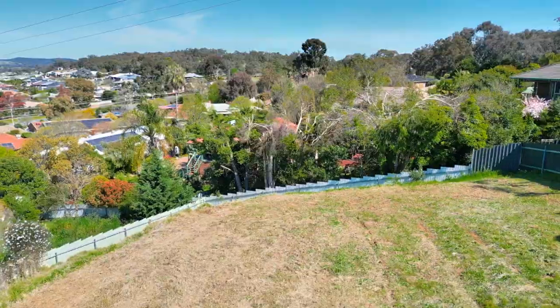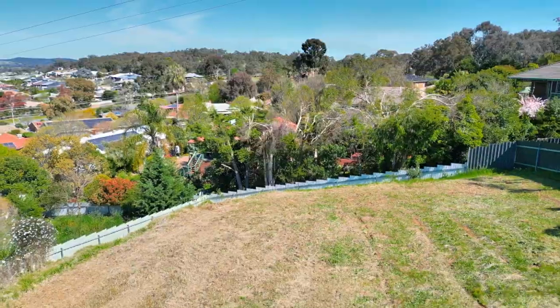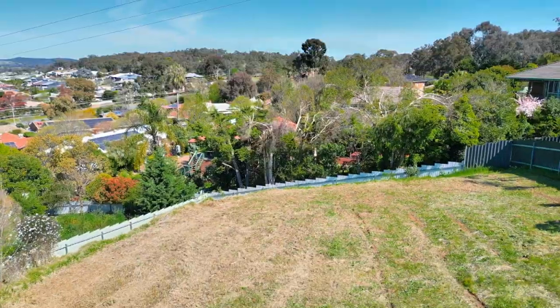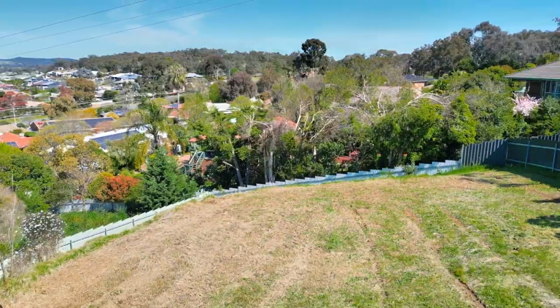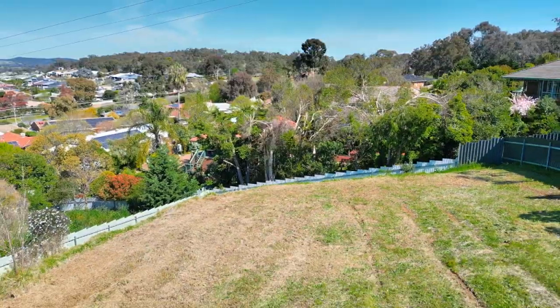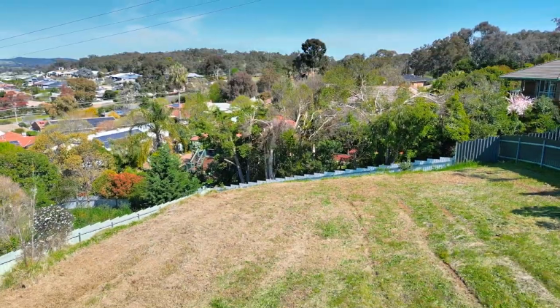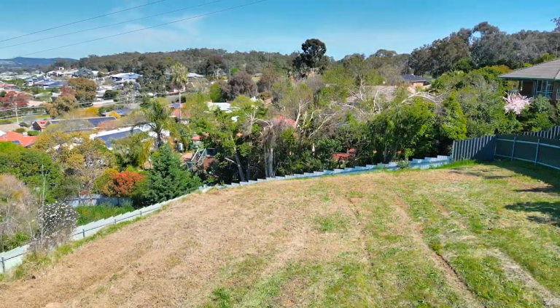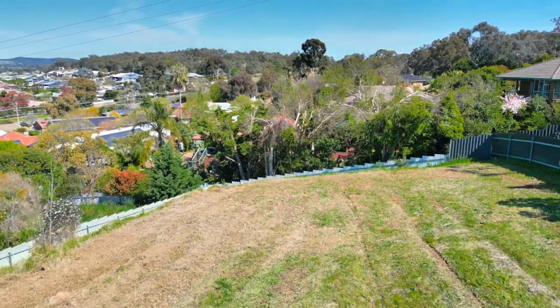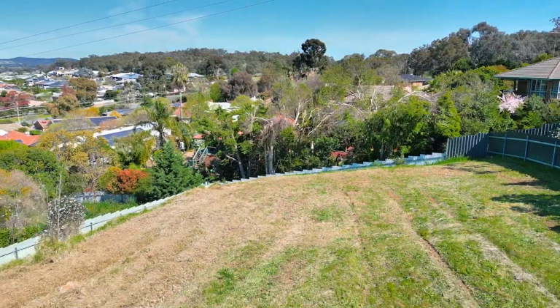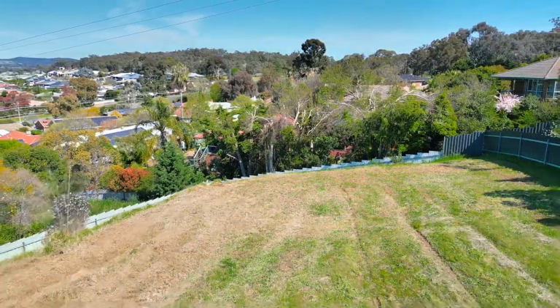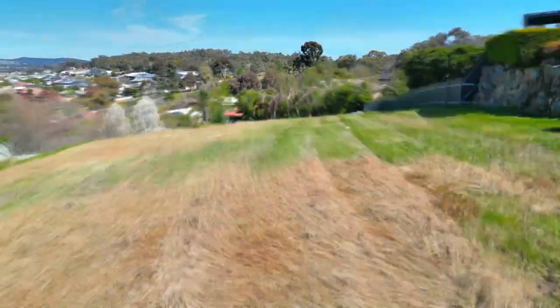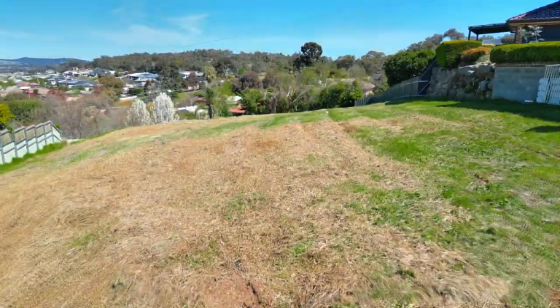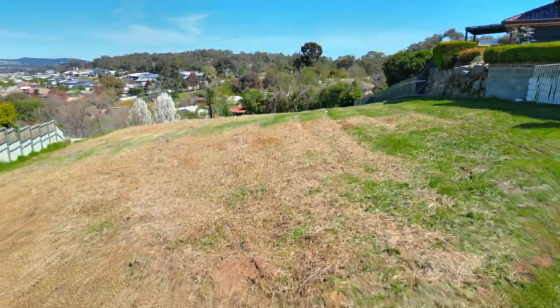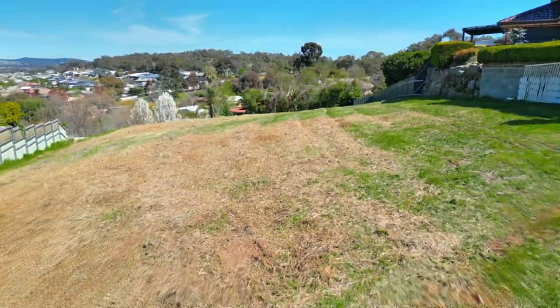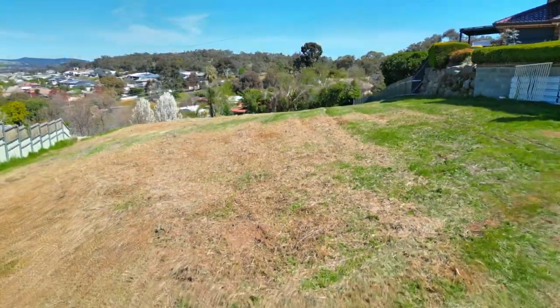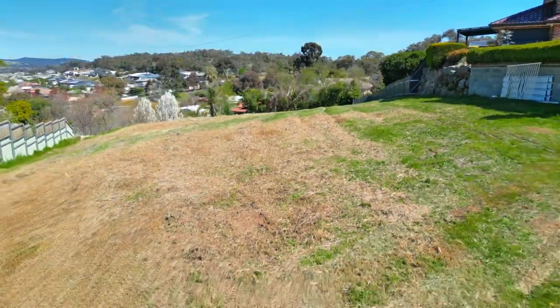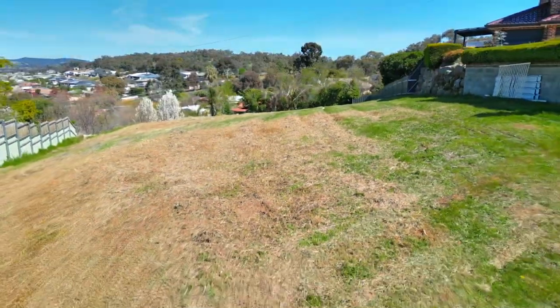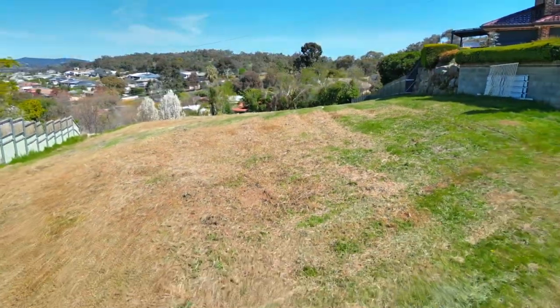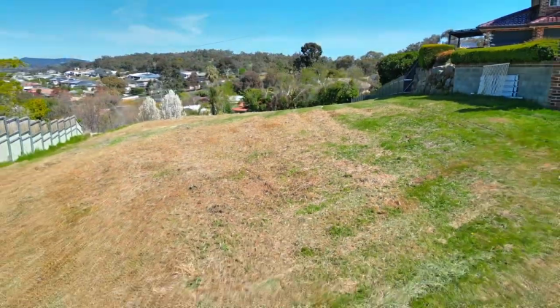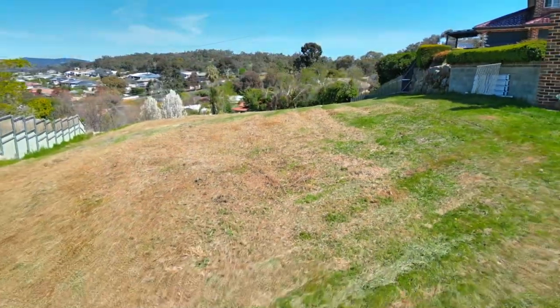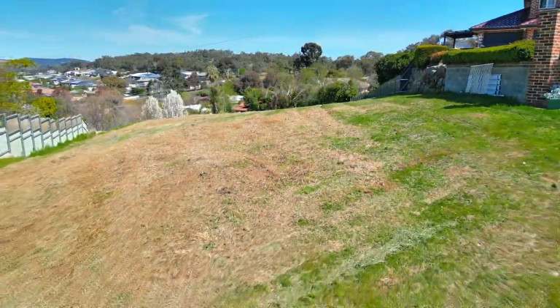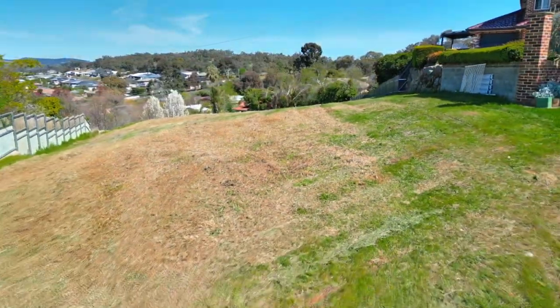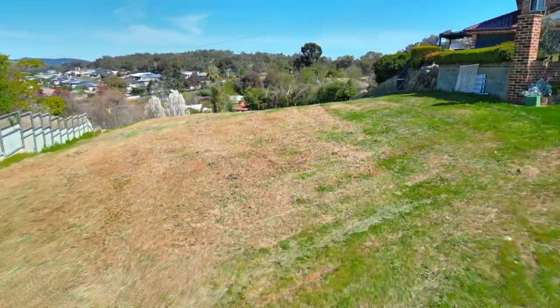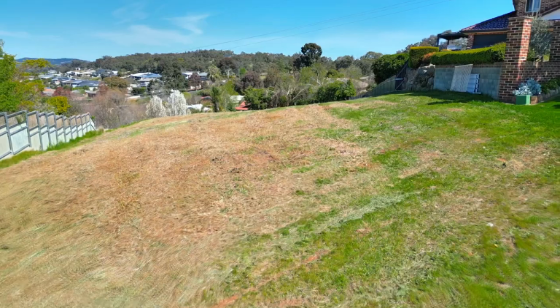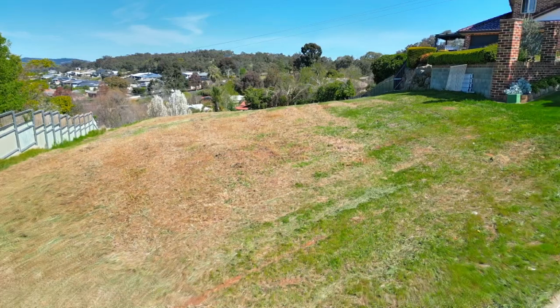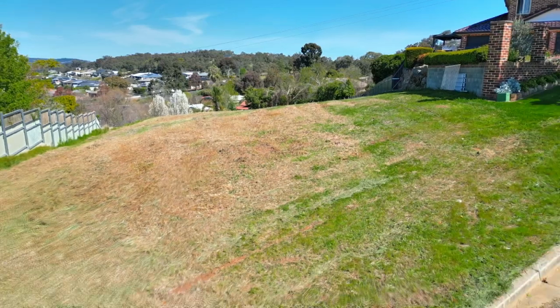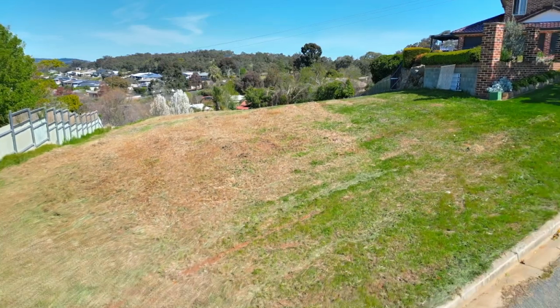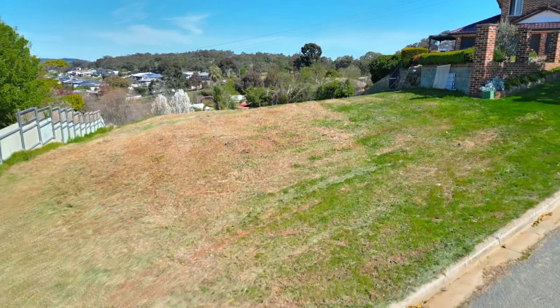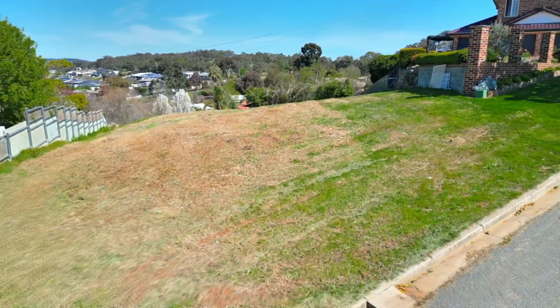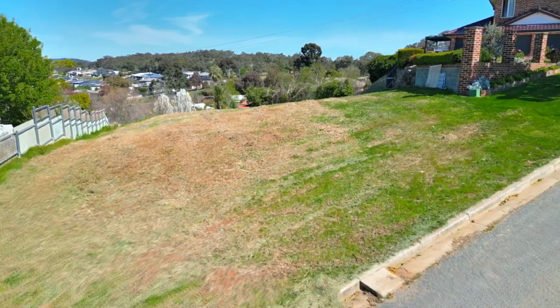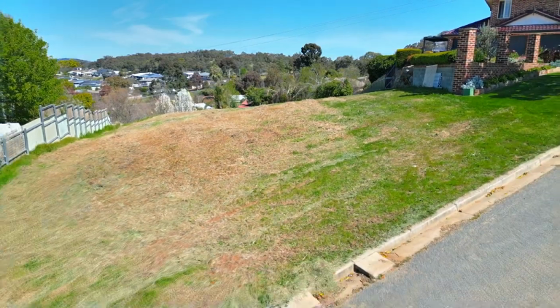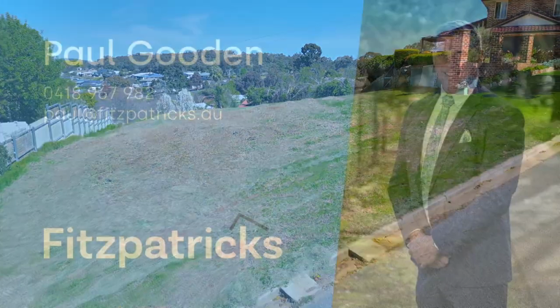The block is available for immediate sale, so if you'd like to inquire, call me Paul Gooden and I'll give you any details that you would like.